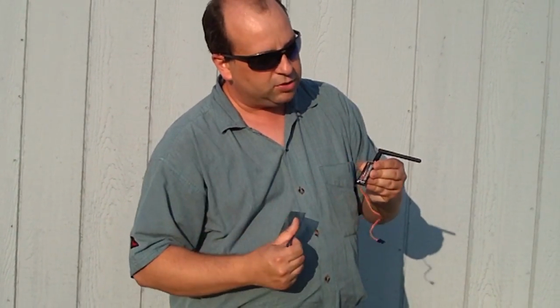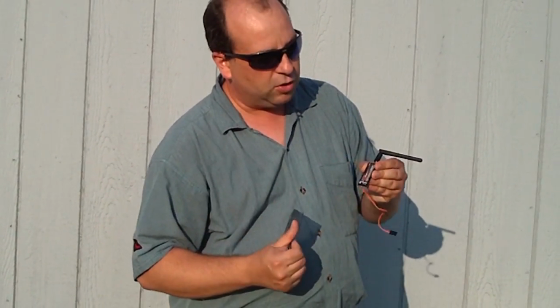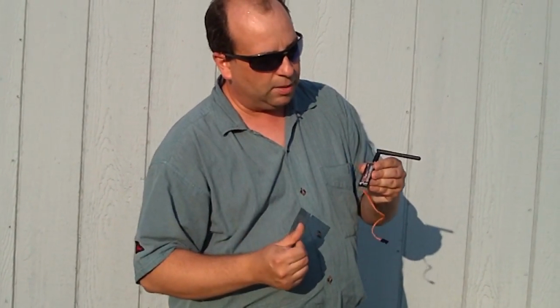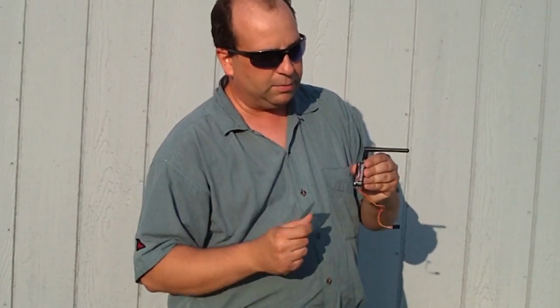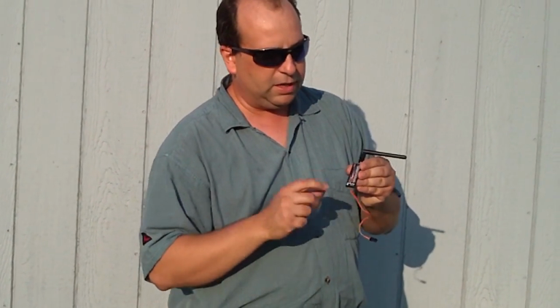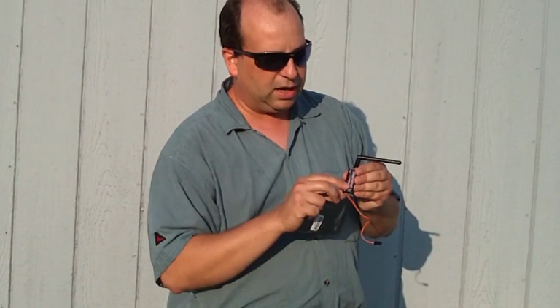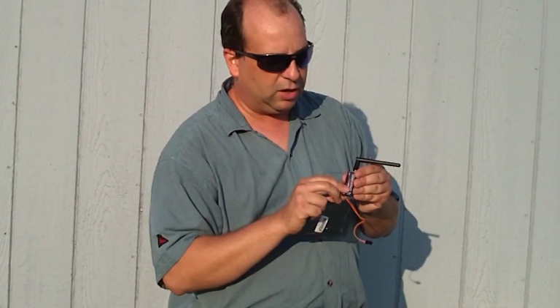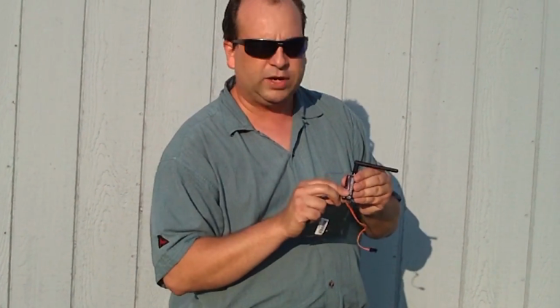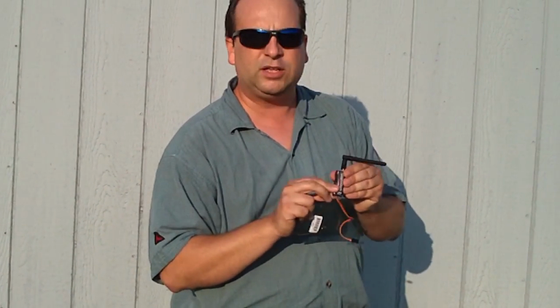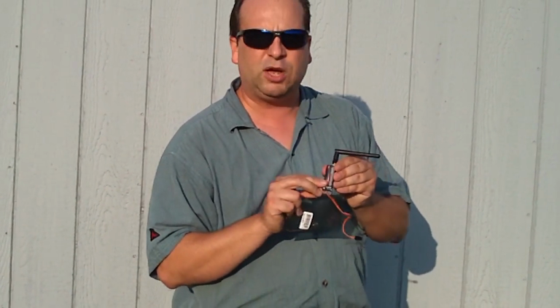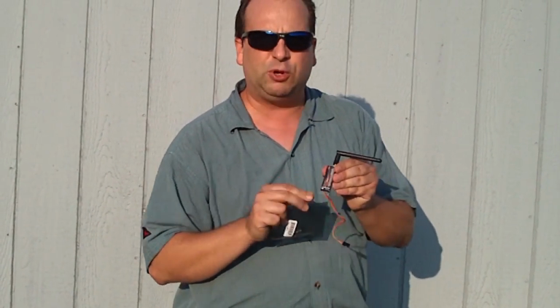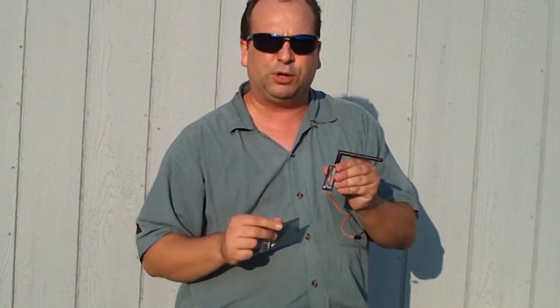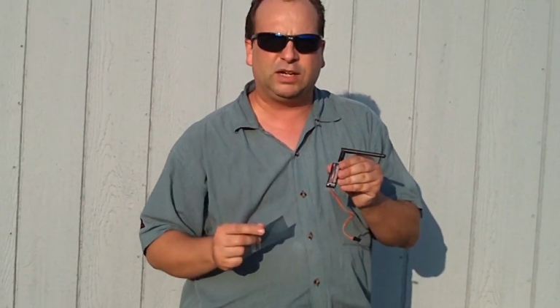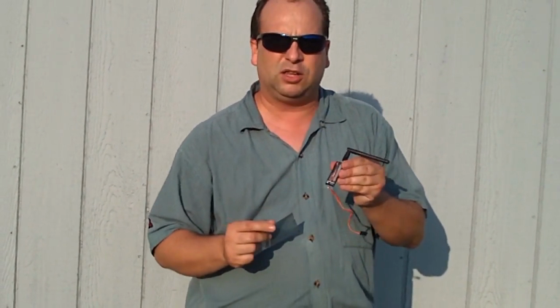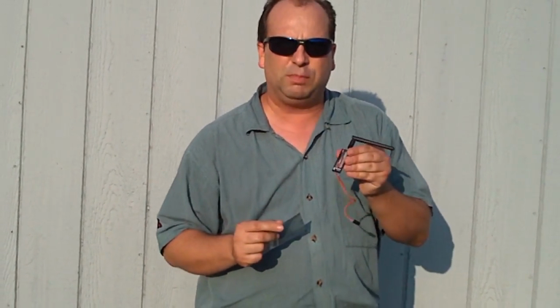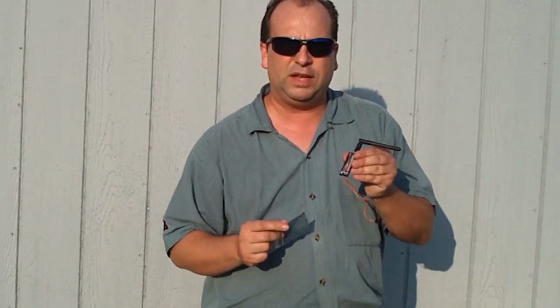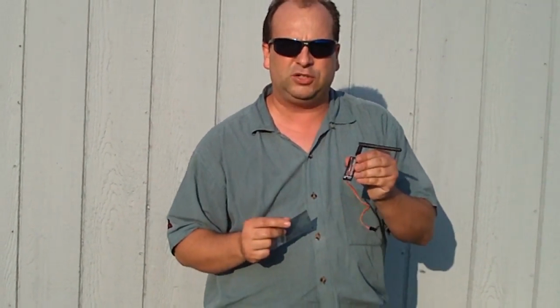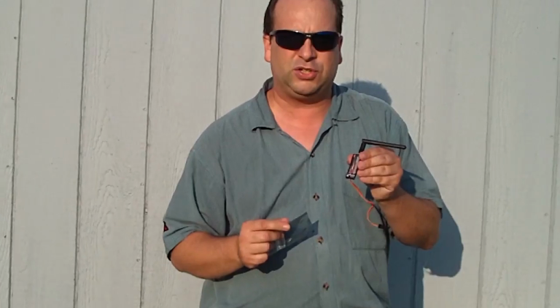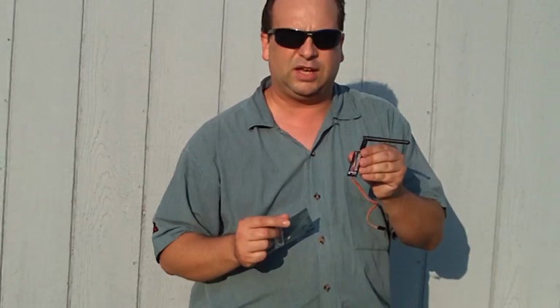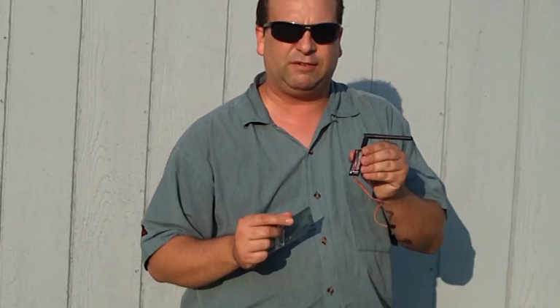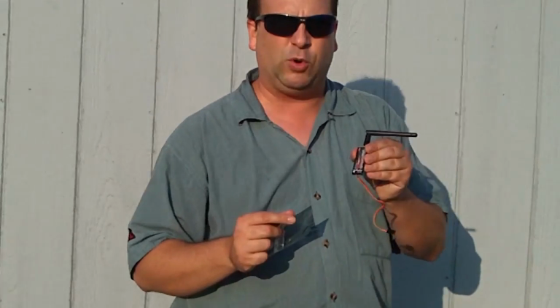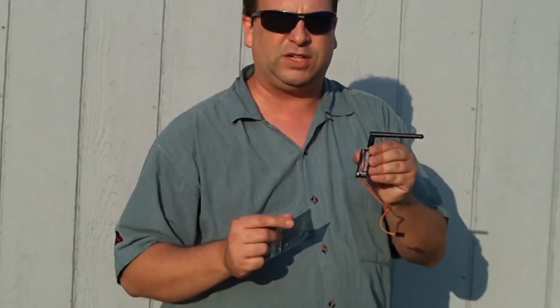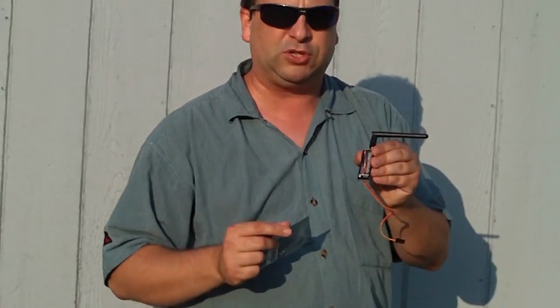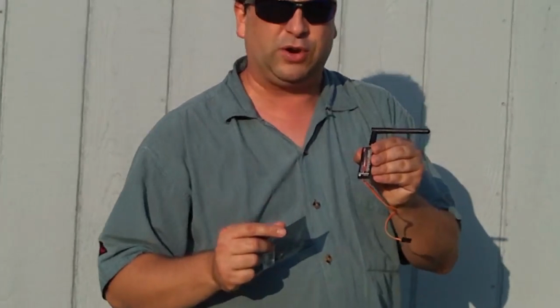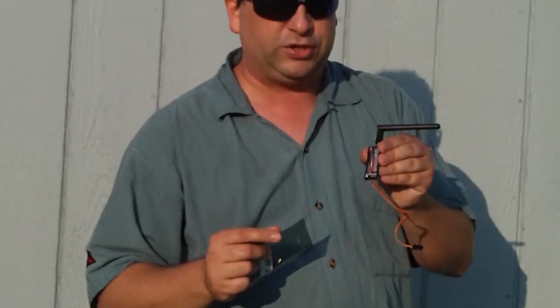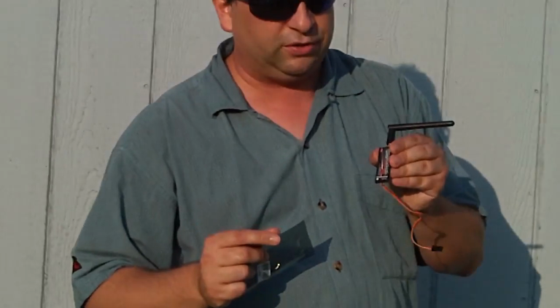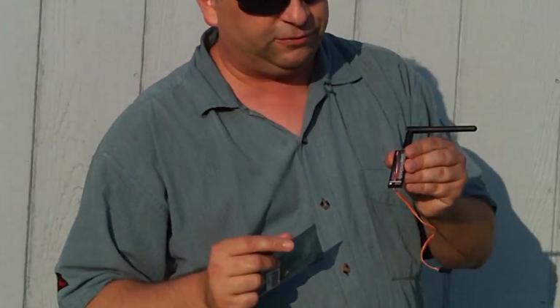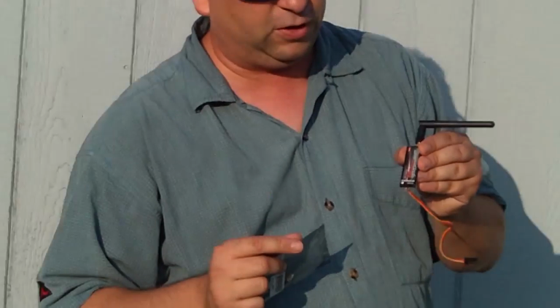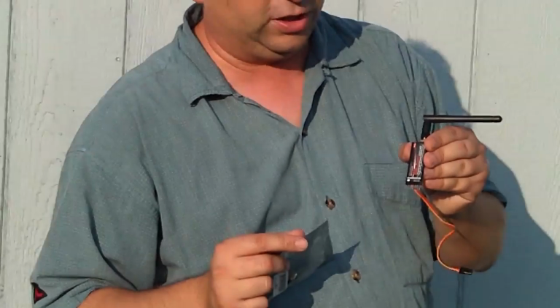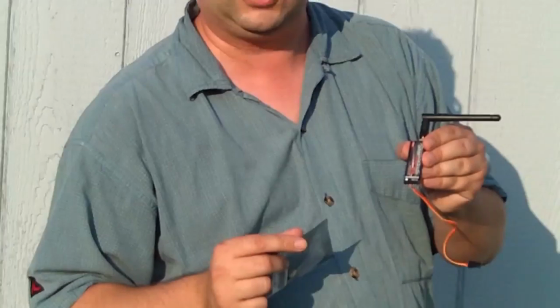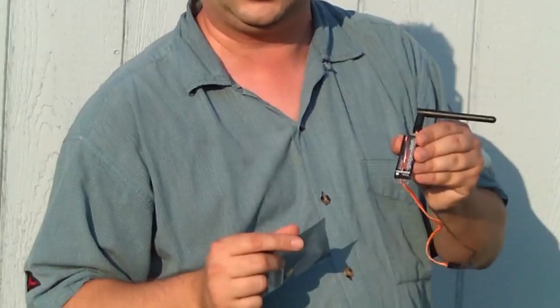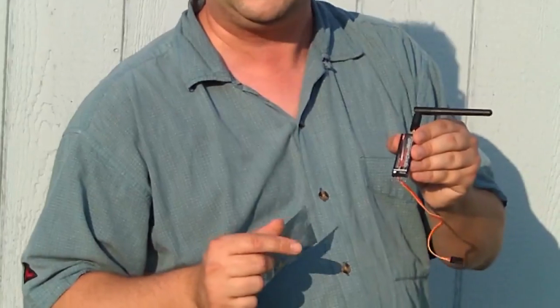So I'm going to be hooking this up to a plane in a little bit and just give a quick demonstration of what it looks like.